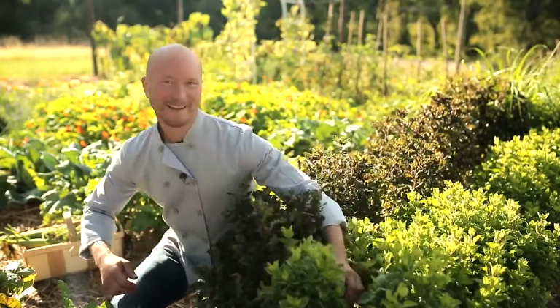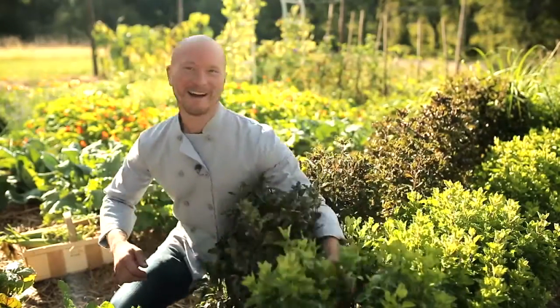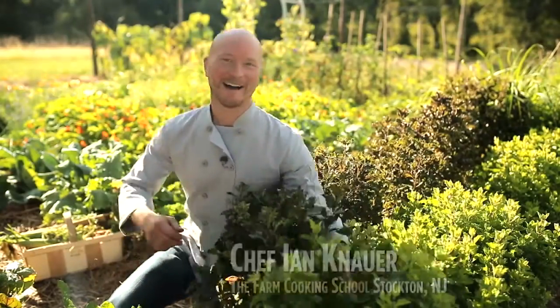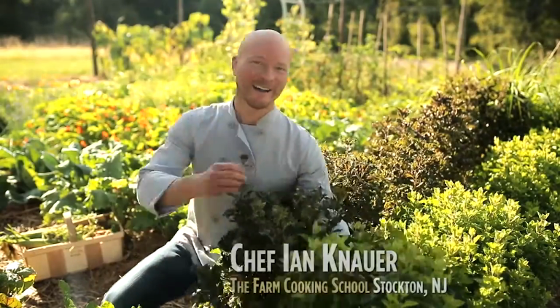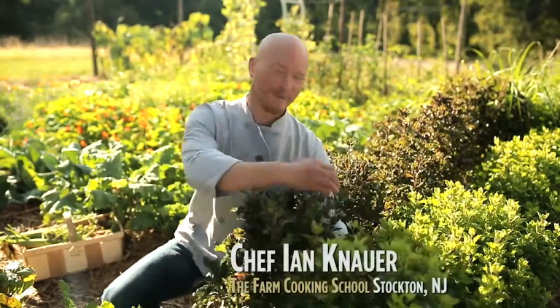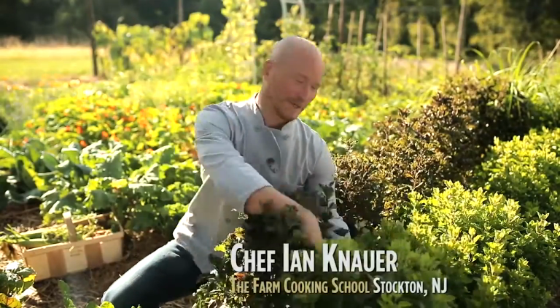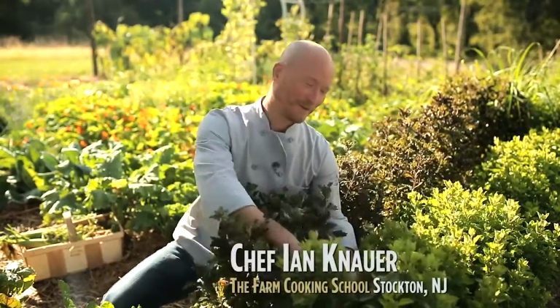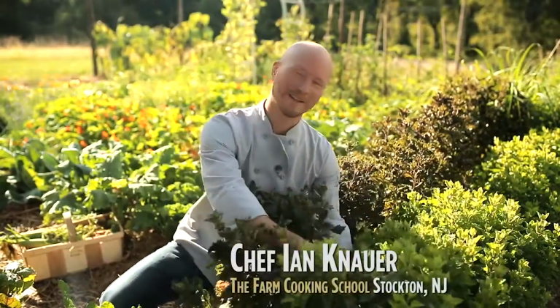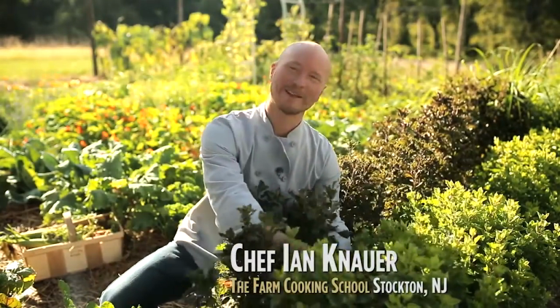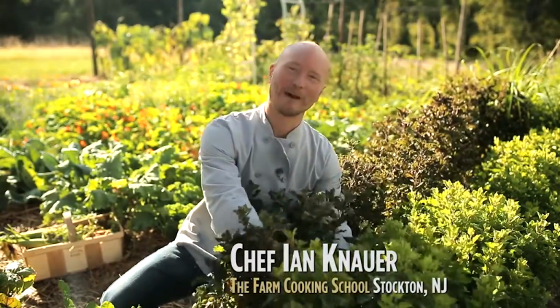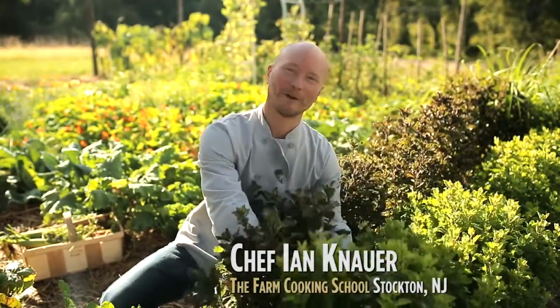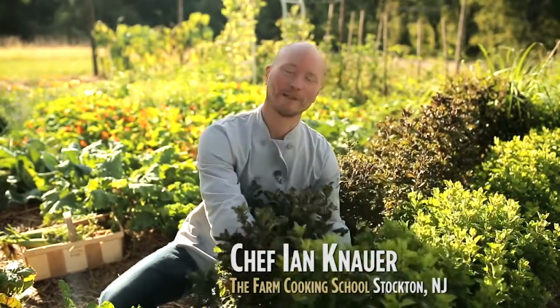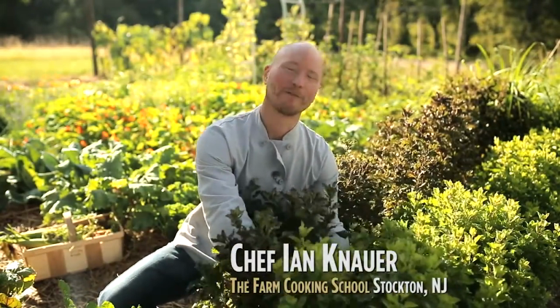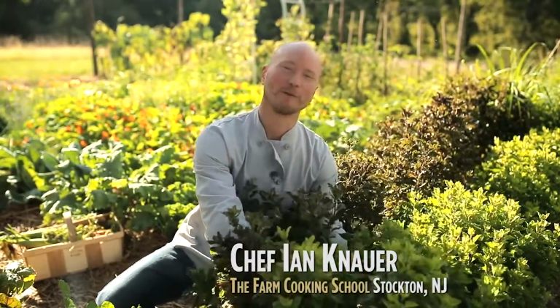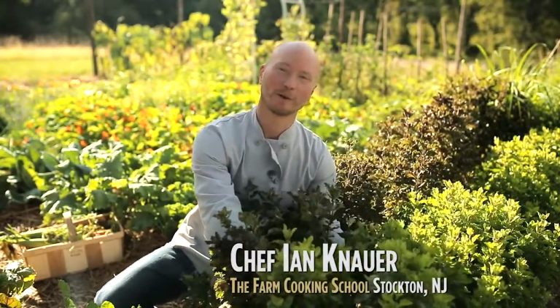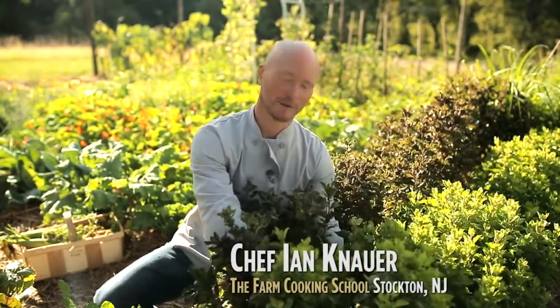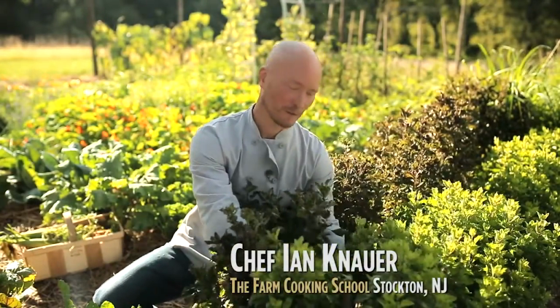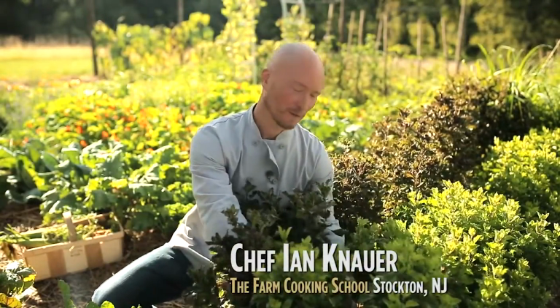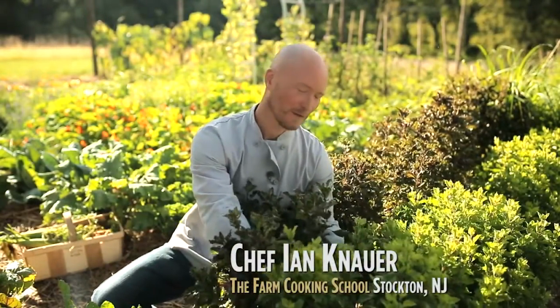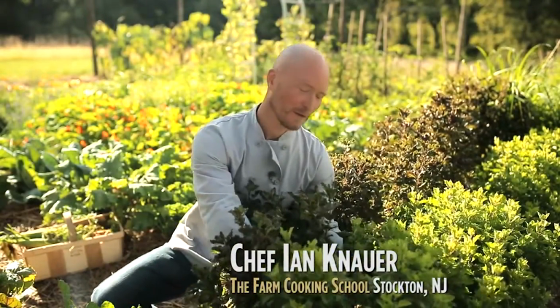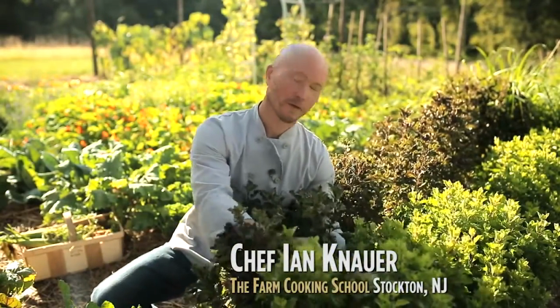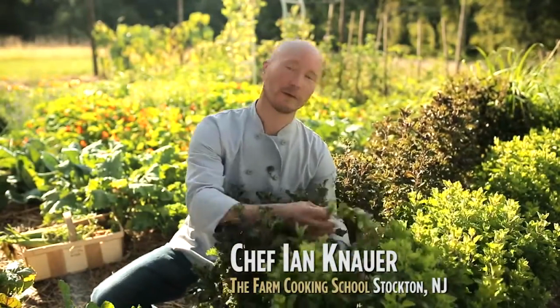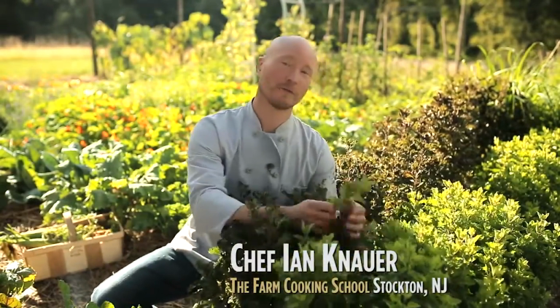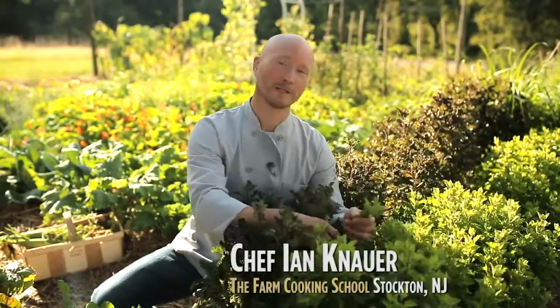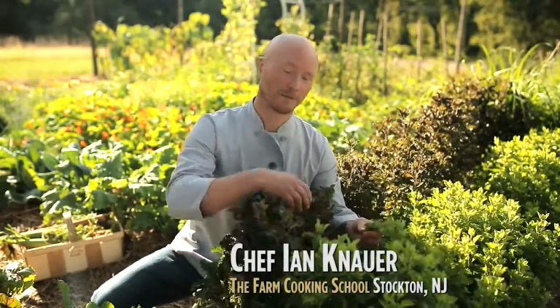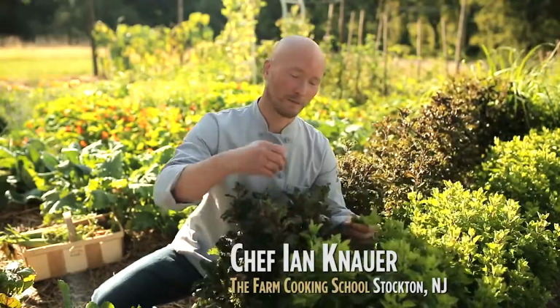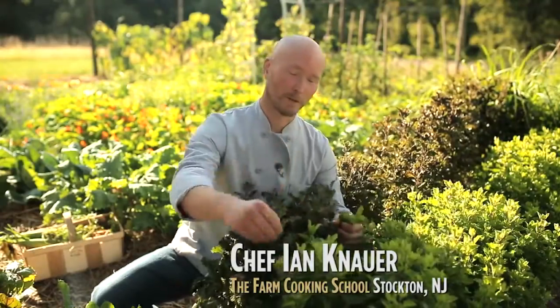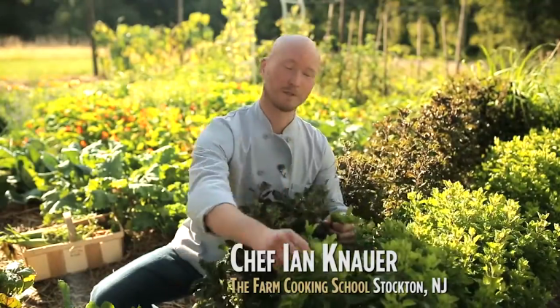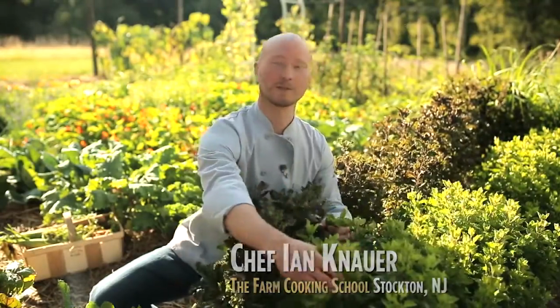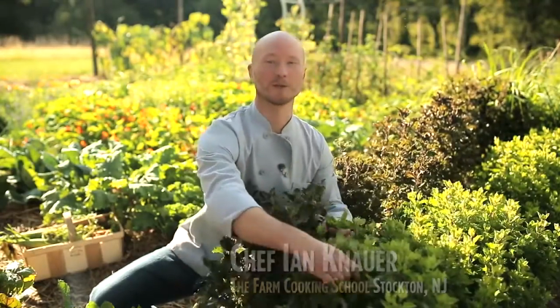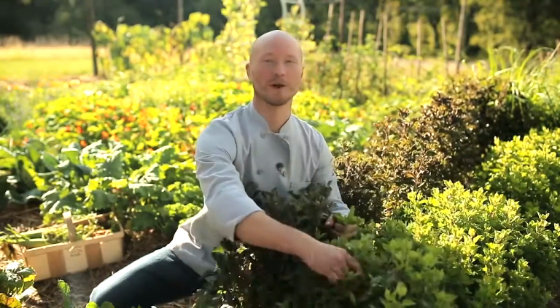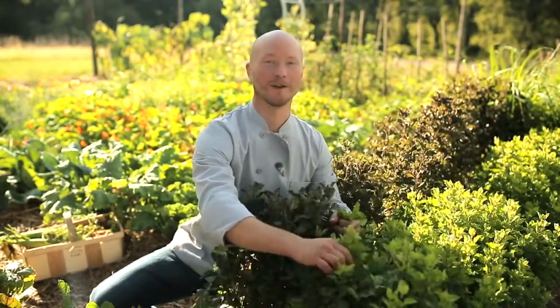Hi, I'm Chef Ian Knauer at The Farm Cooking School, cooking fresh from Burpee's Cook's Garden.